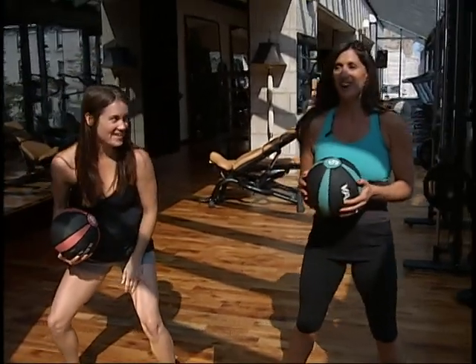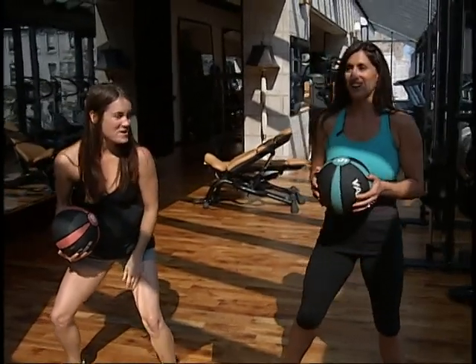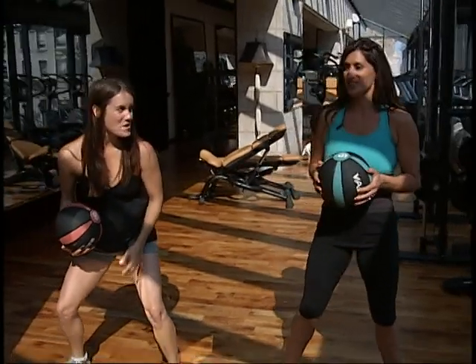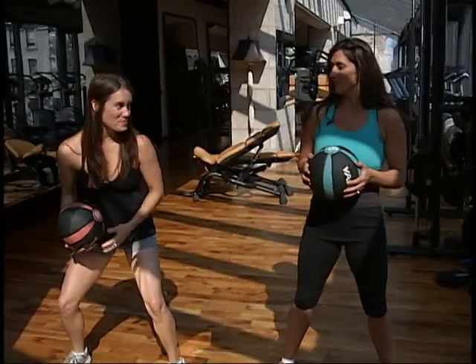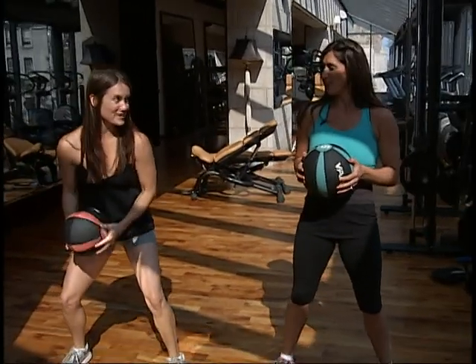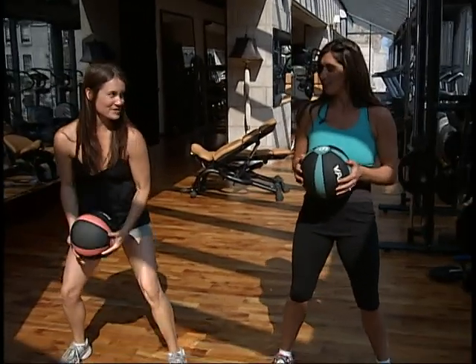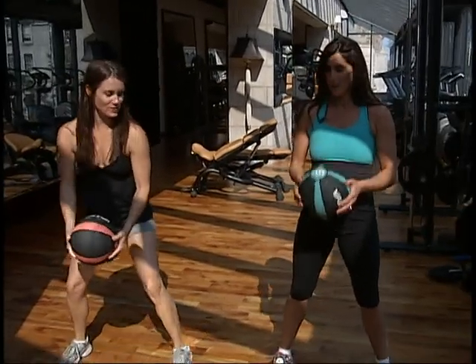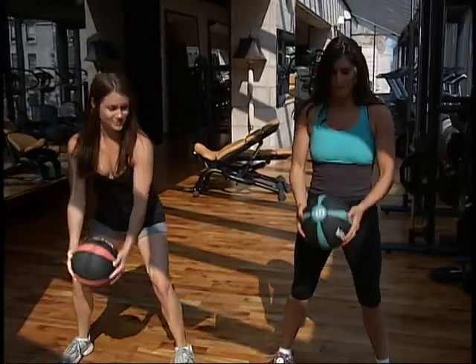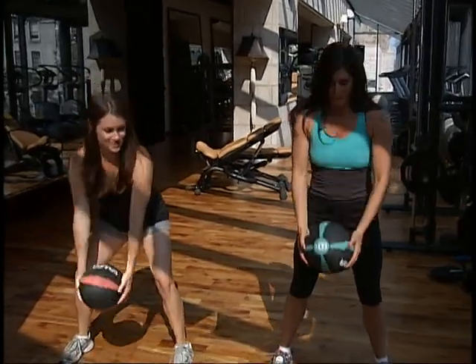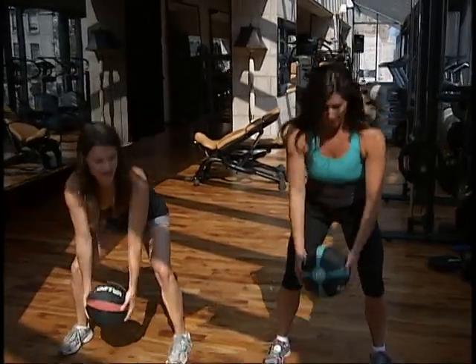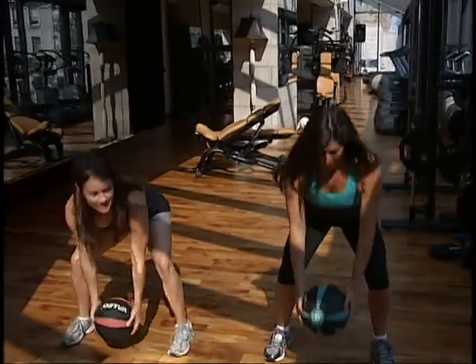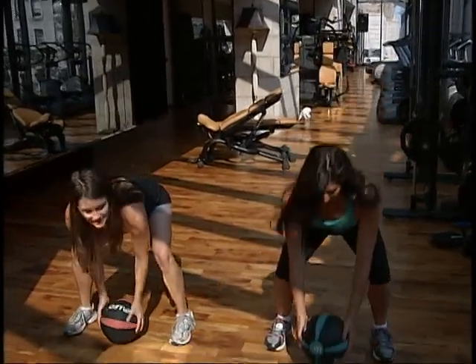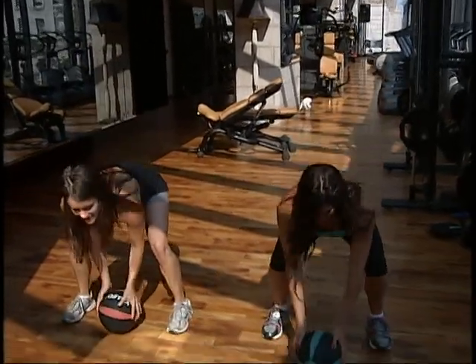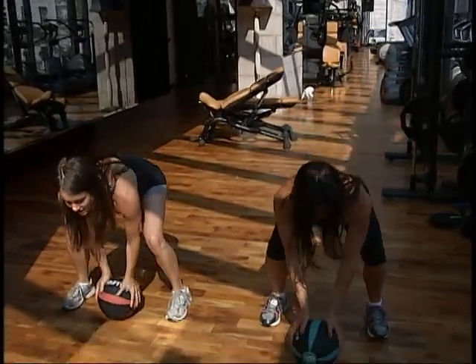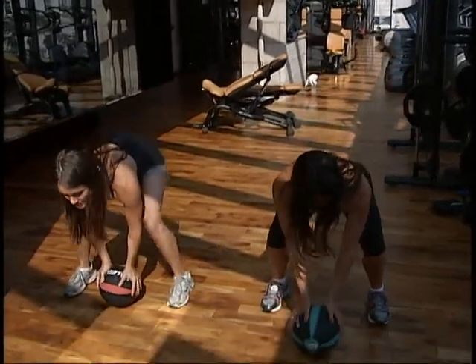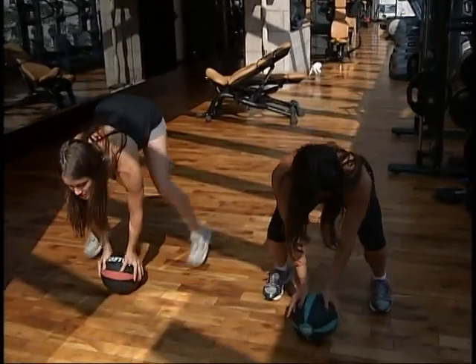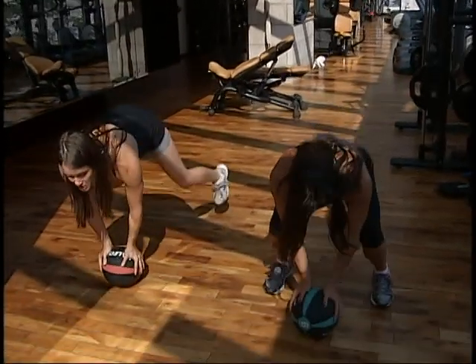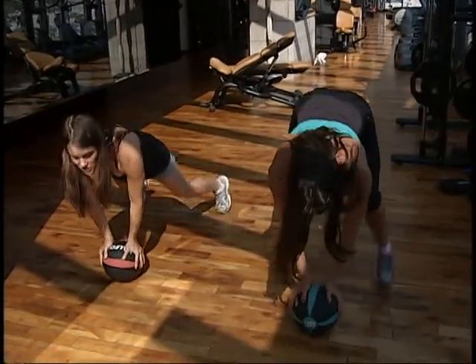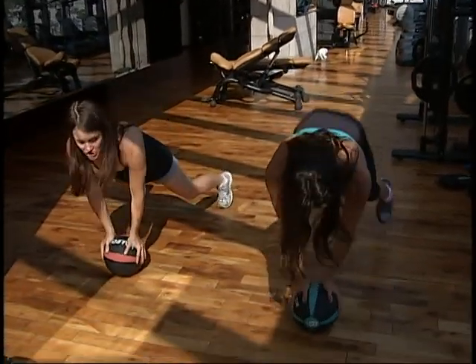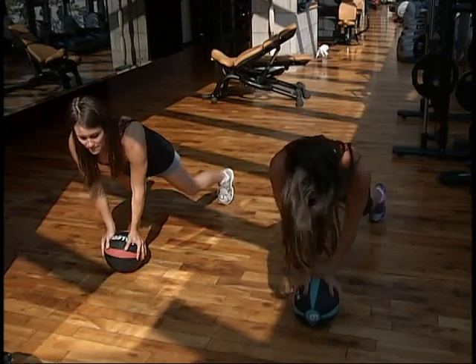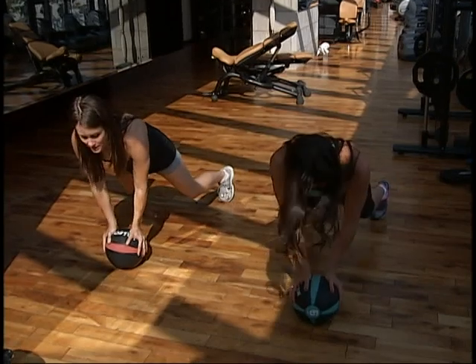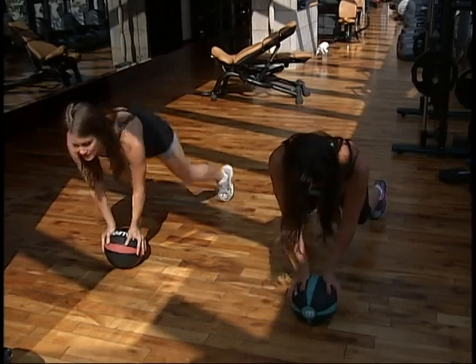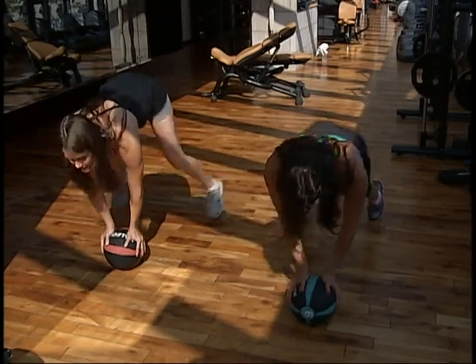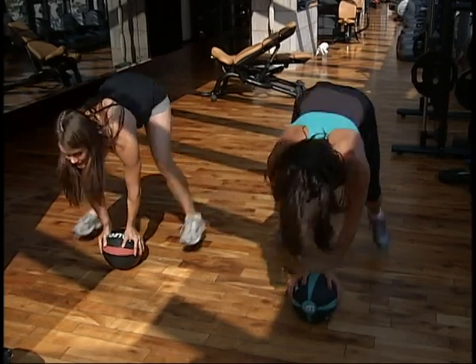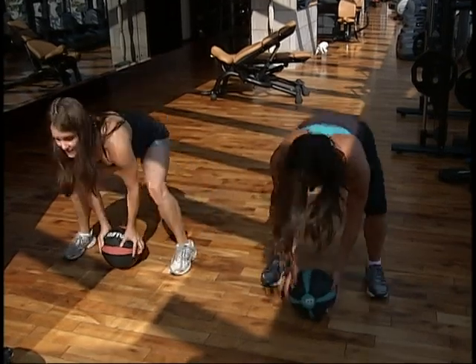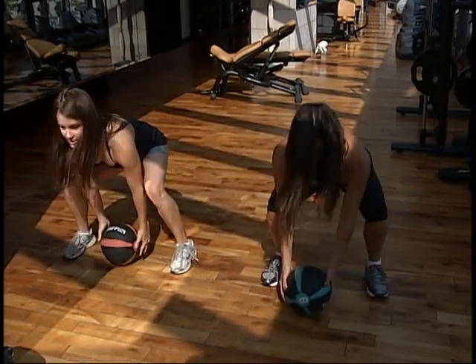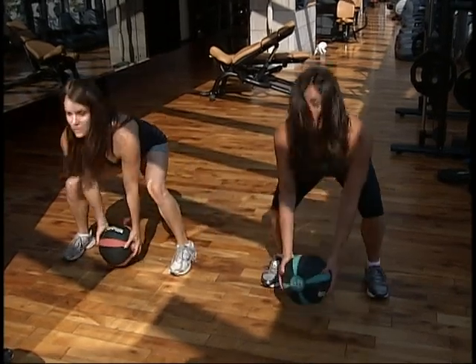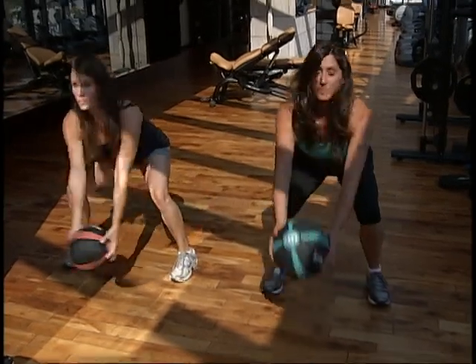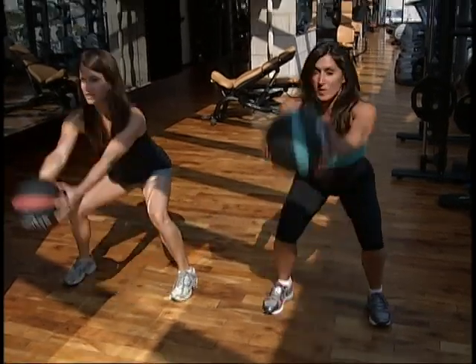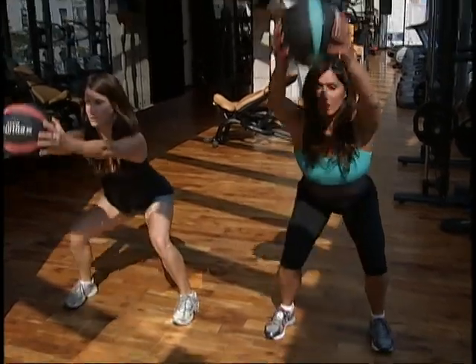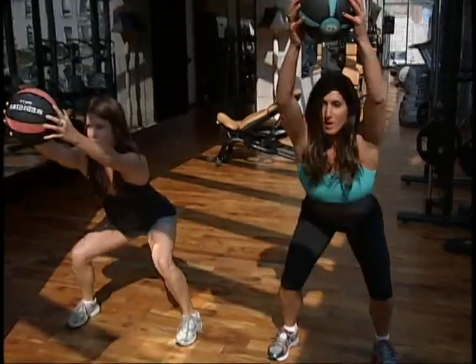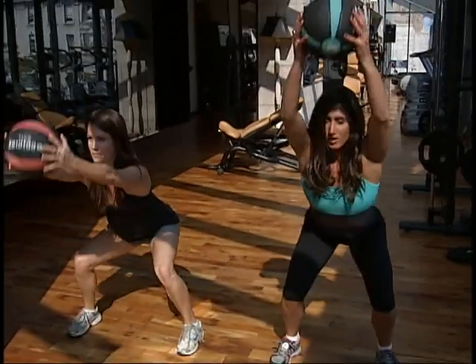Okay, so here we go. Working the shoulders. Down, jump, in, raise the ball up.